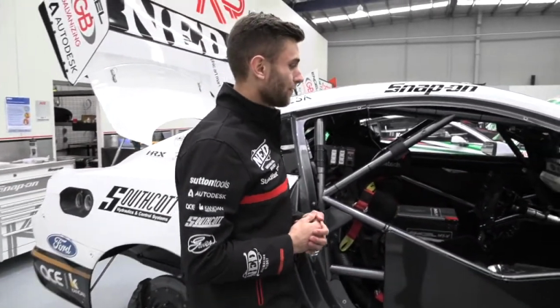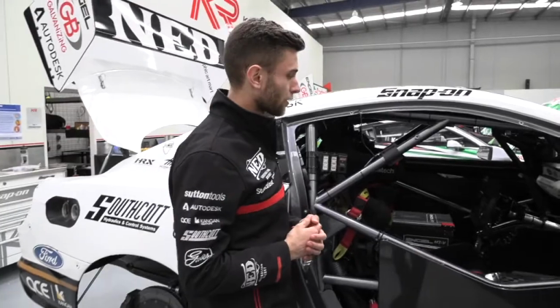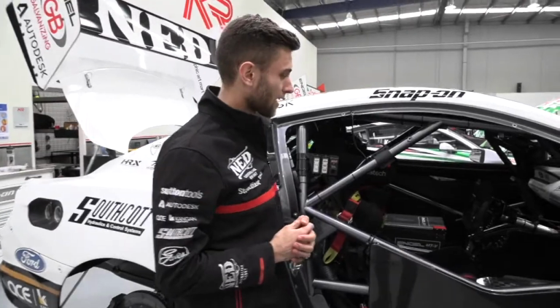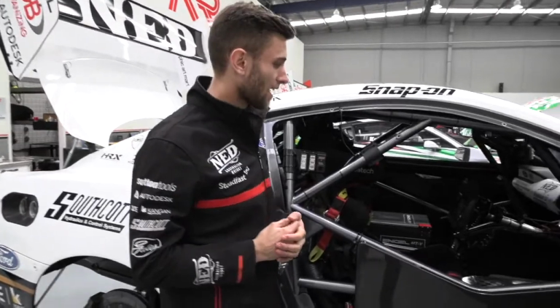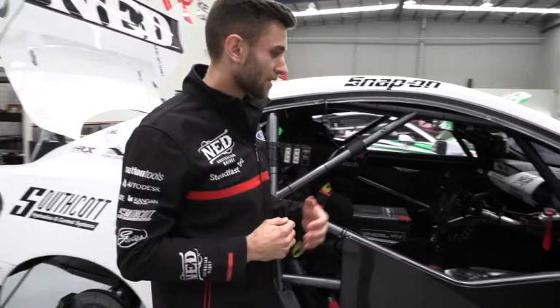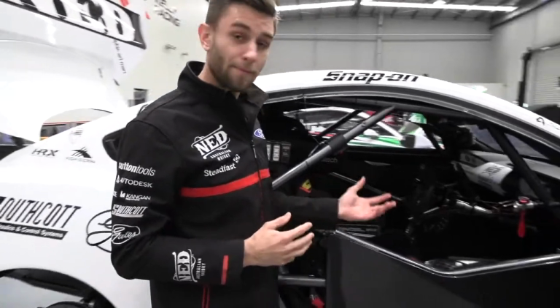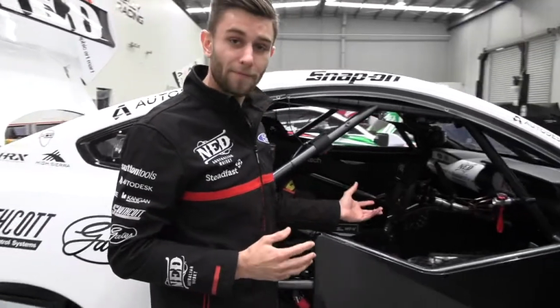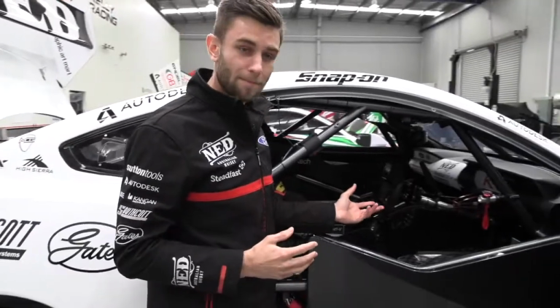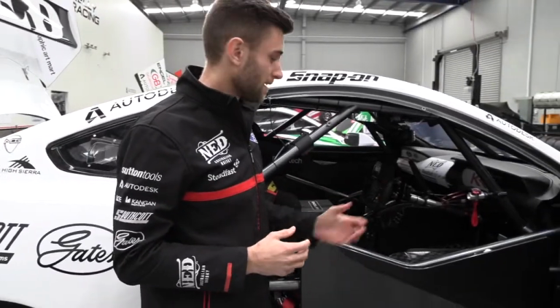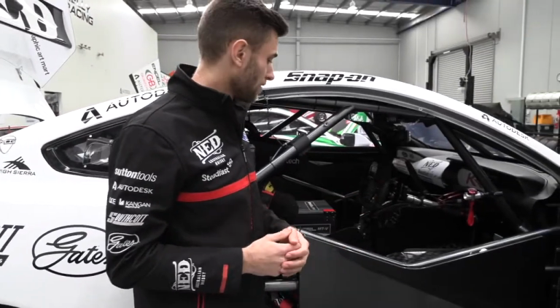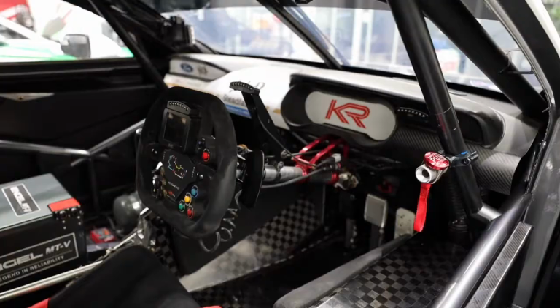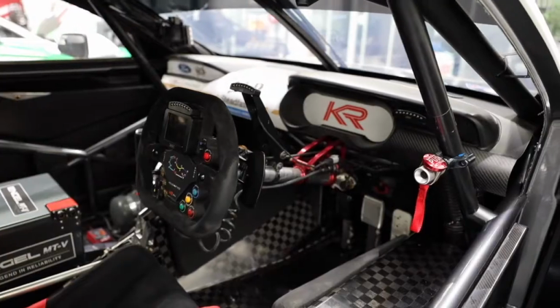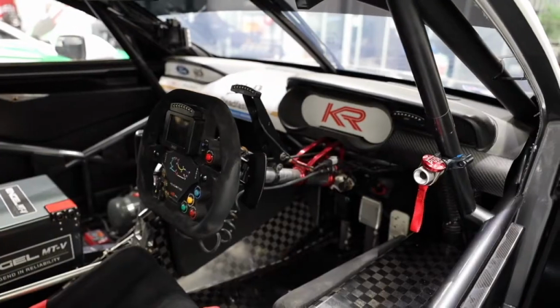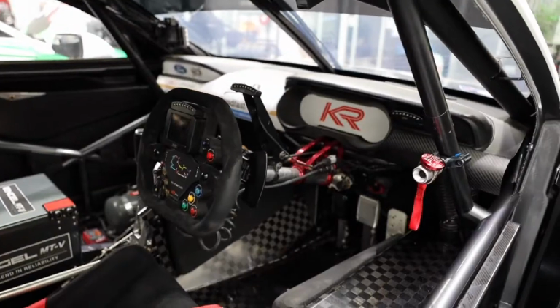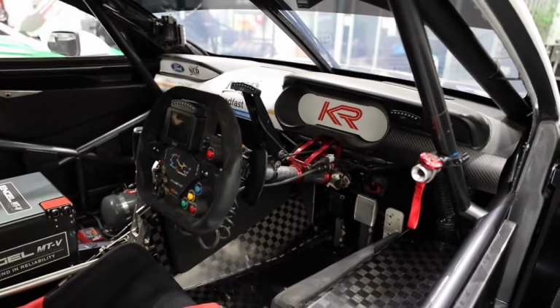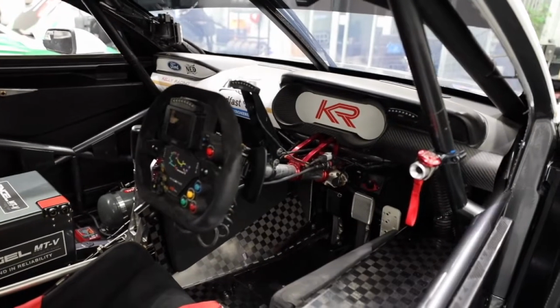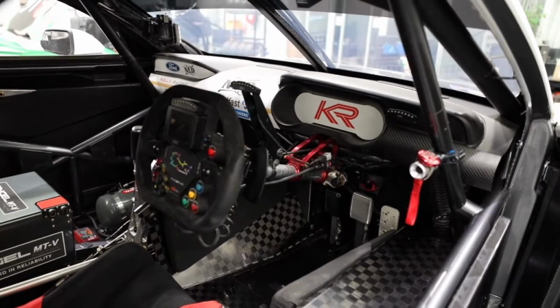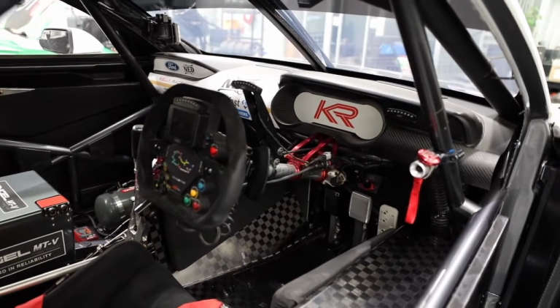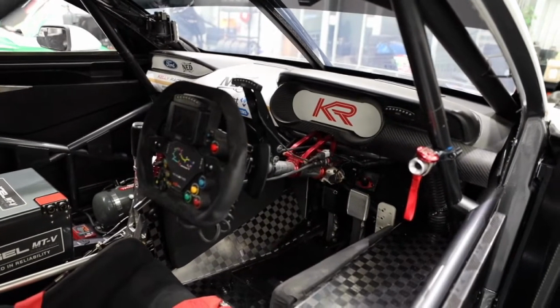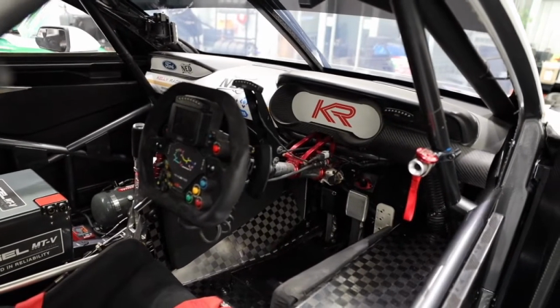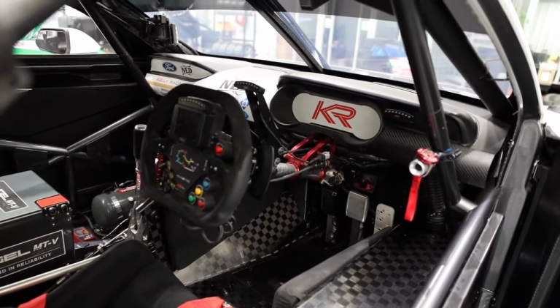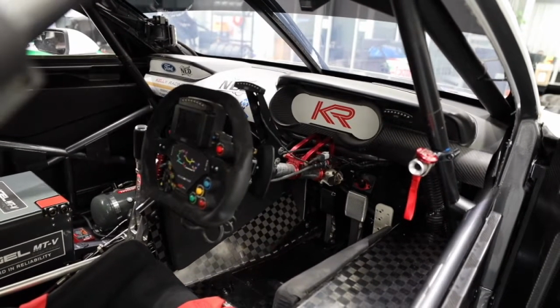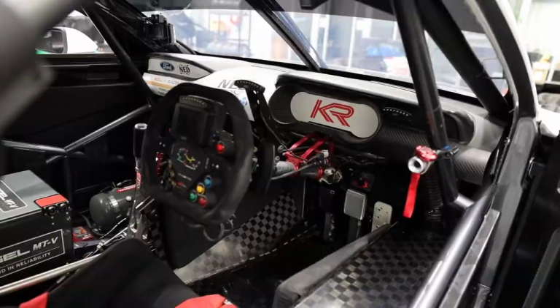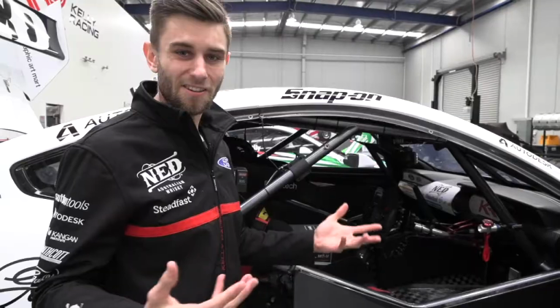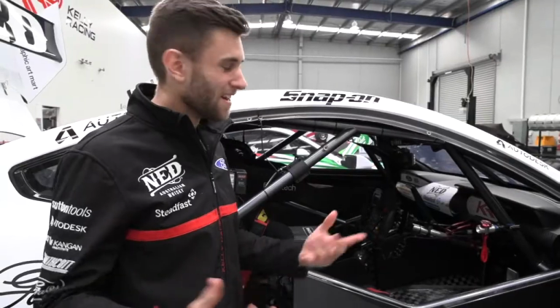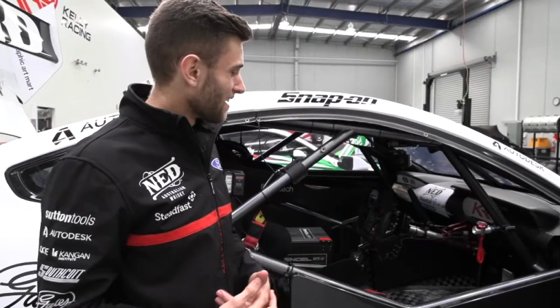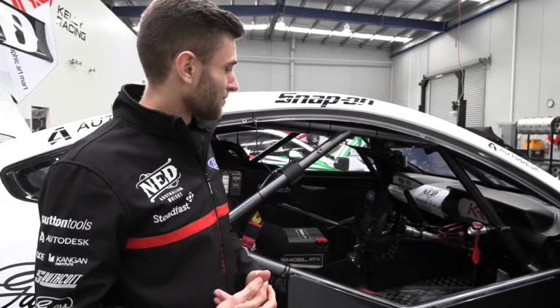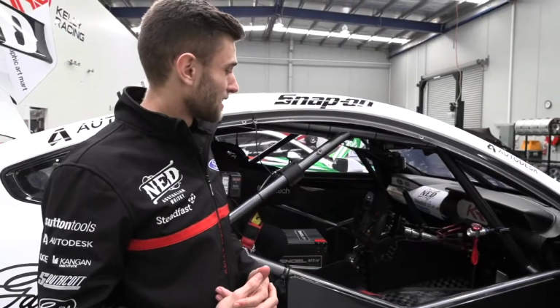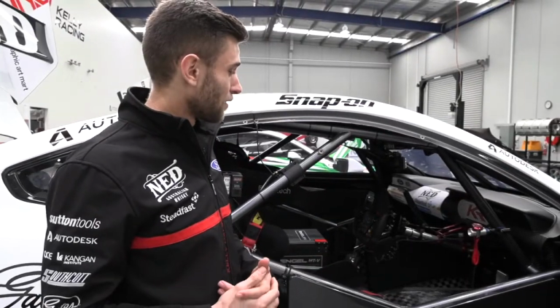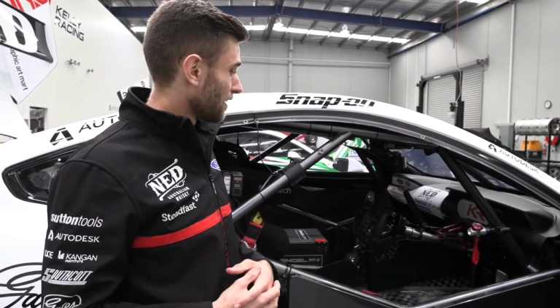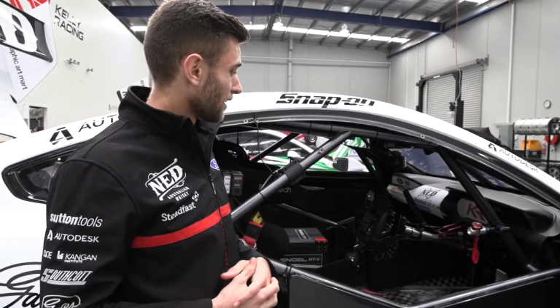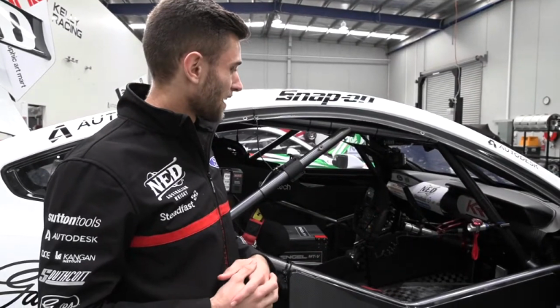If you look in the car it's fairly bare bones — obviously there's no comfort, no insulation, no heaters, no stereo or anything like that.